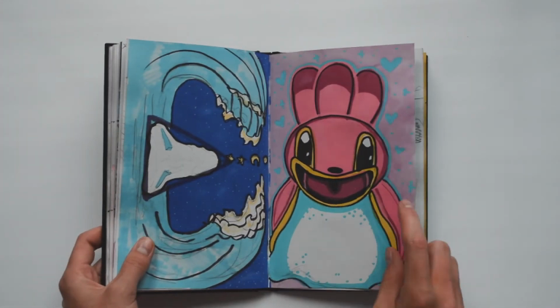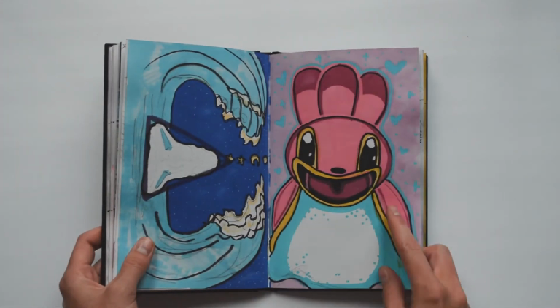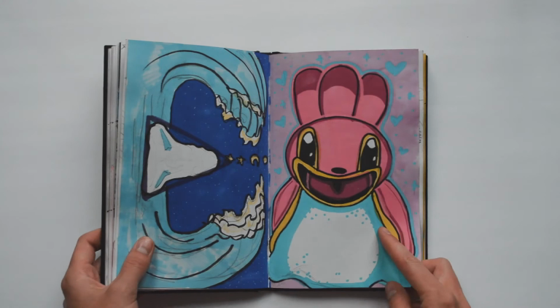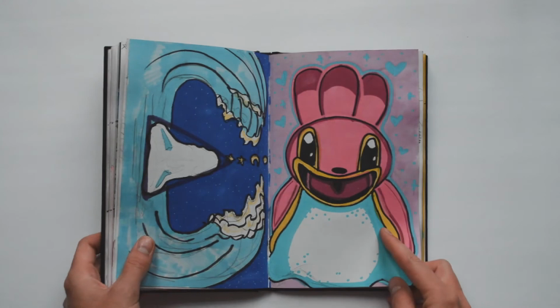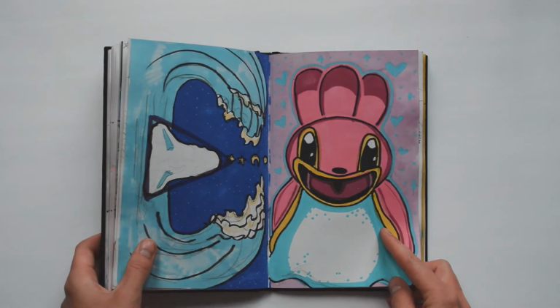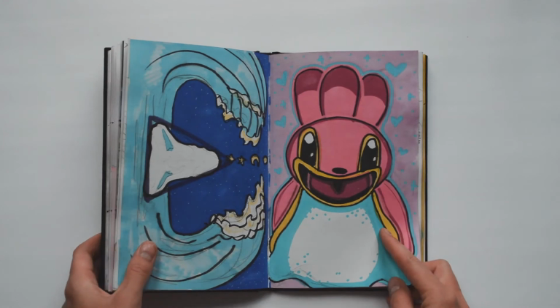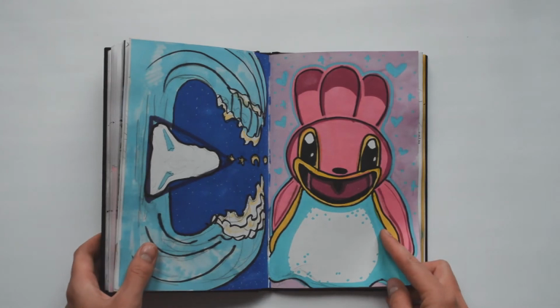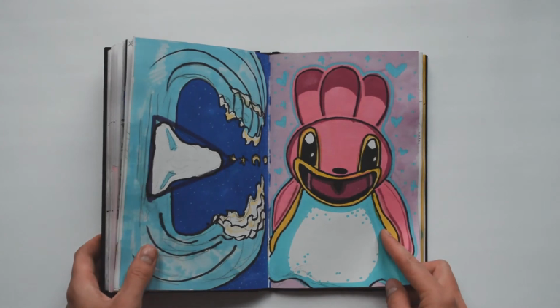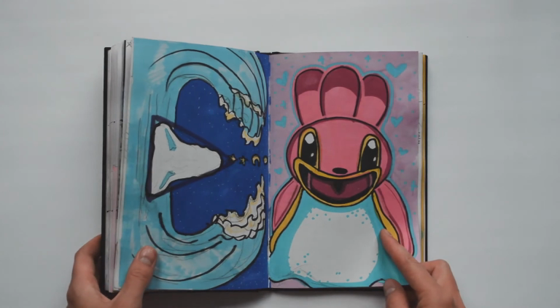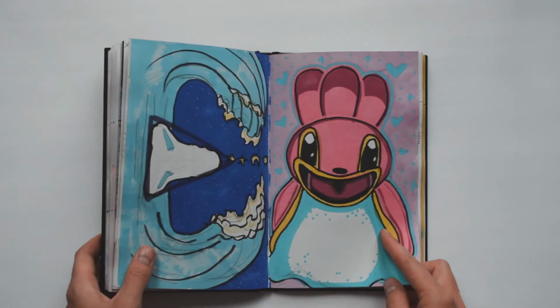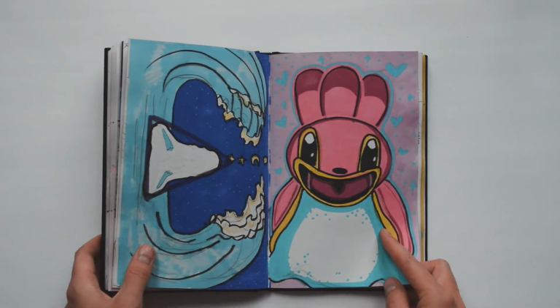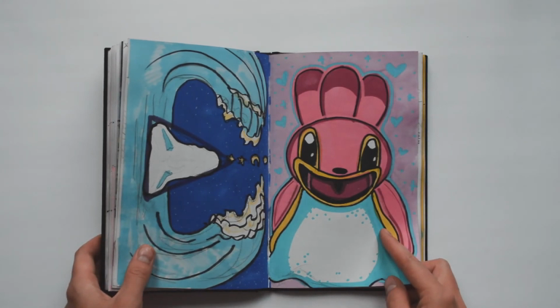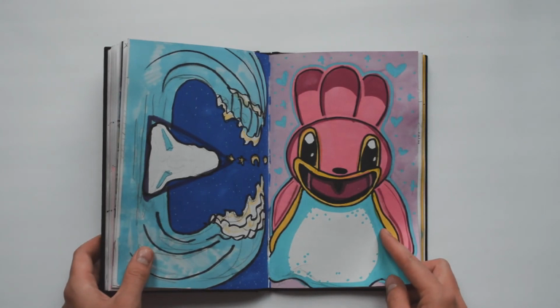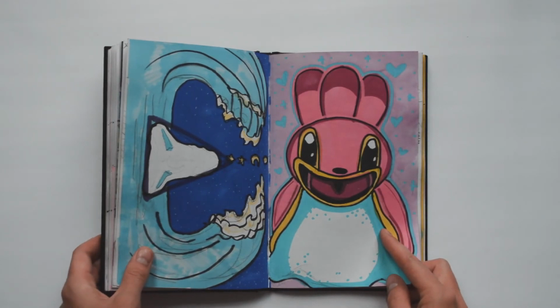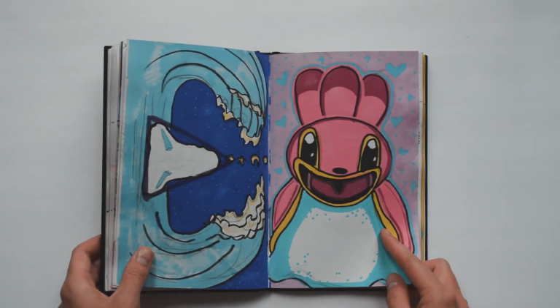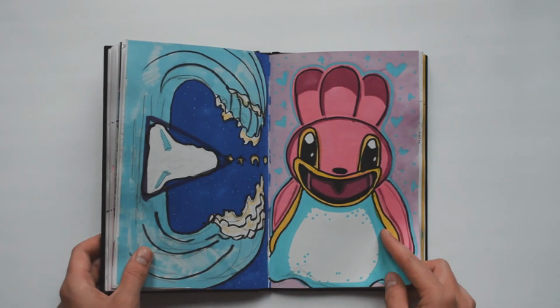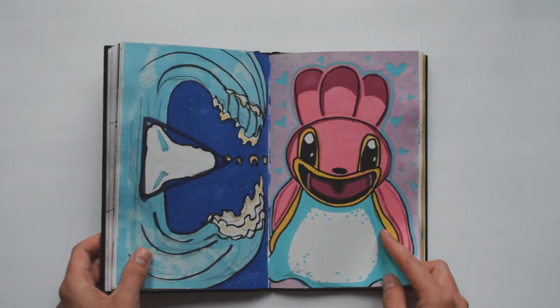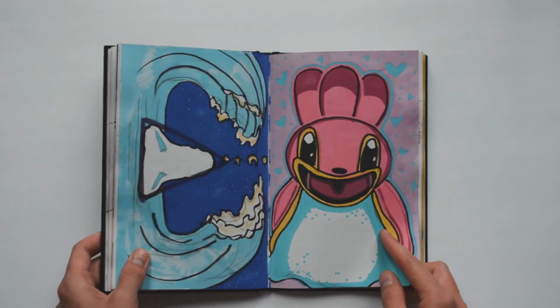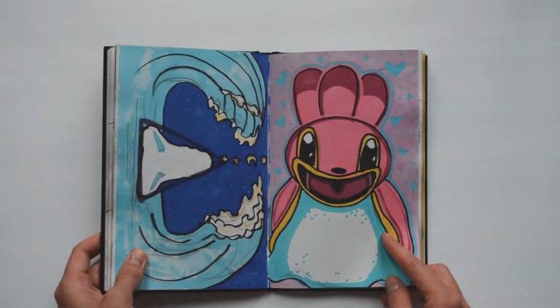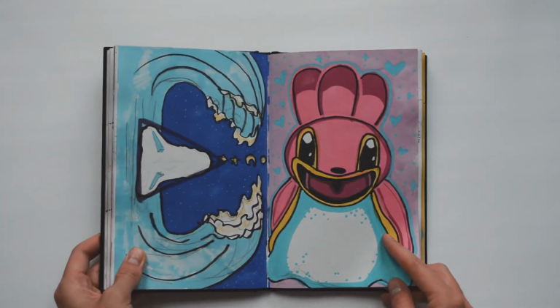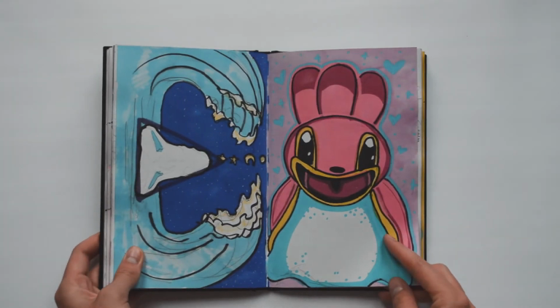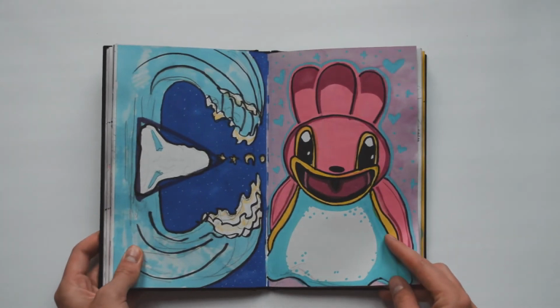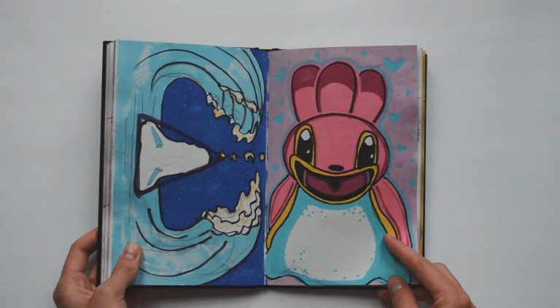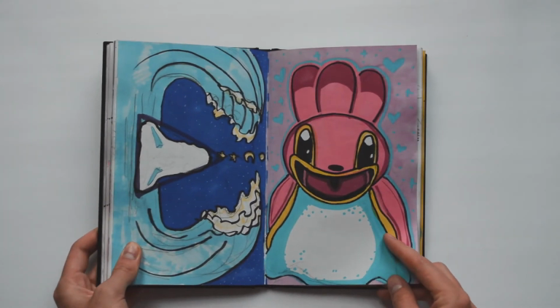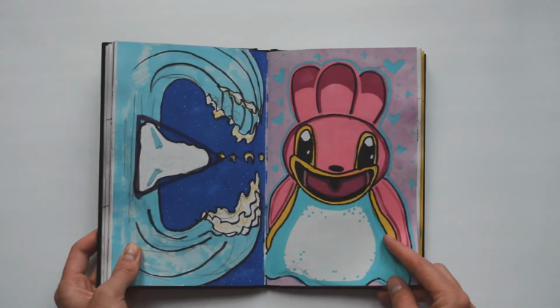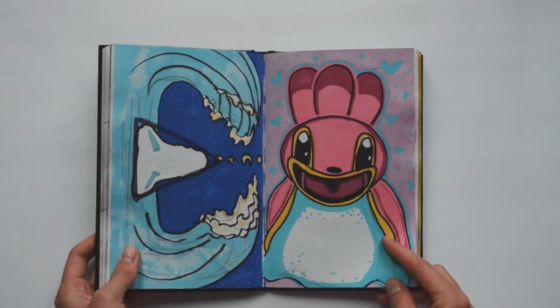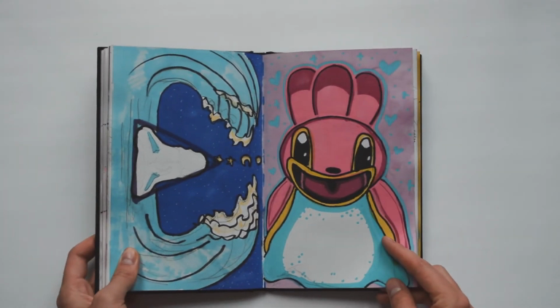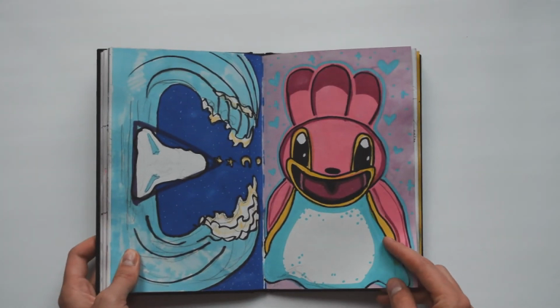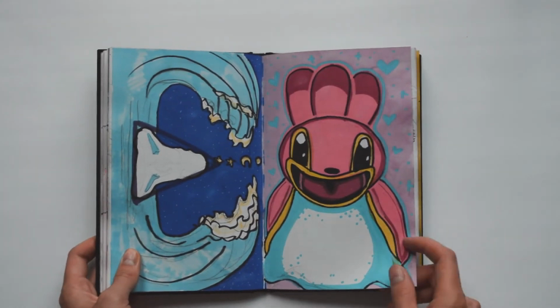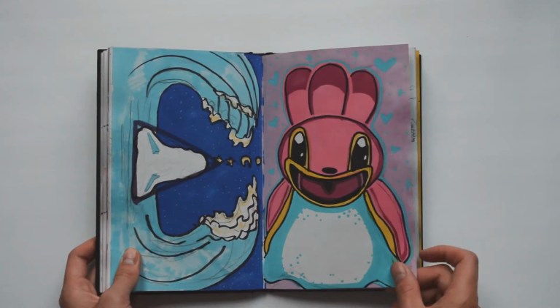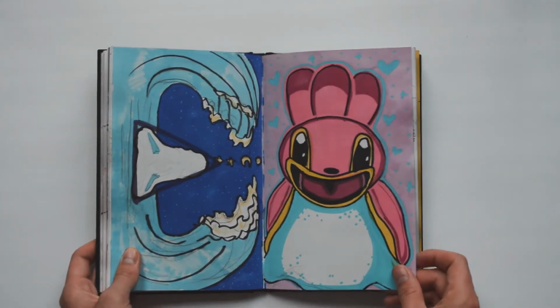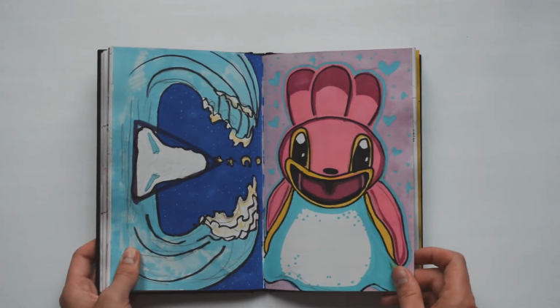This is my pet in Pokemon Go. It's a Shellos — I call her Shelly.